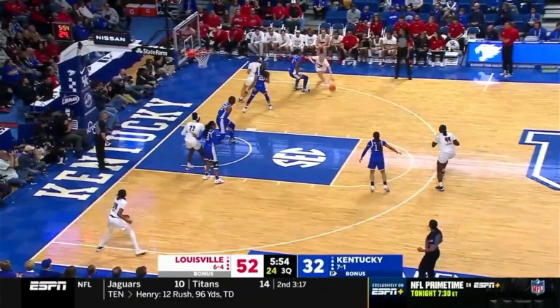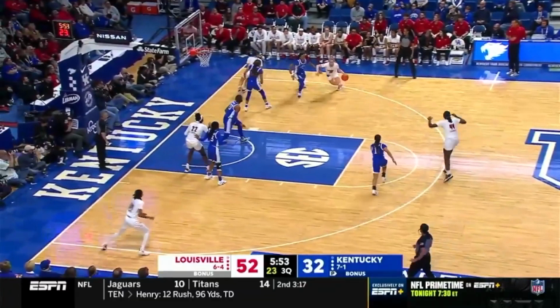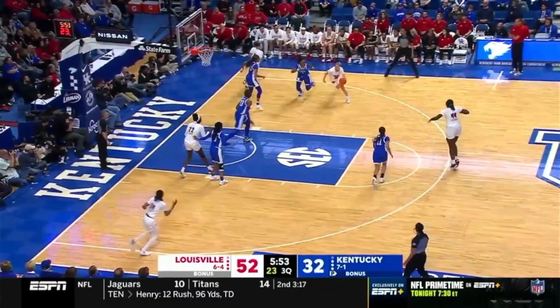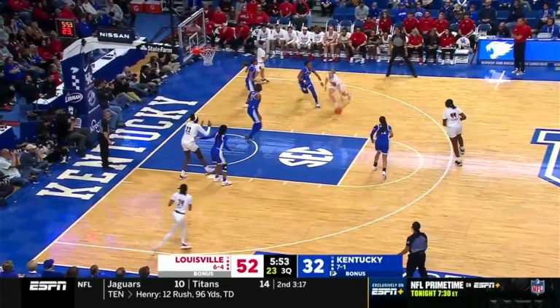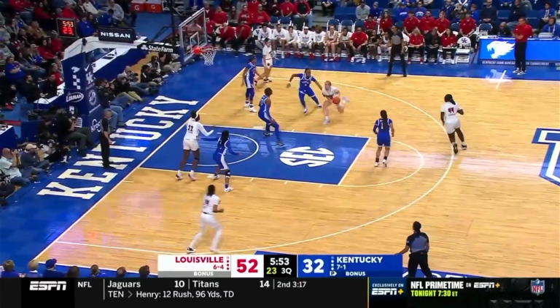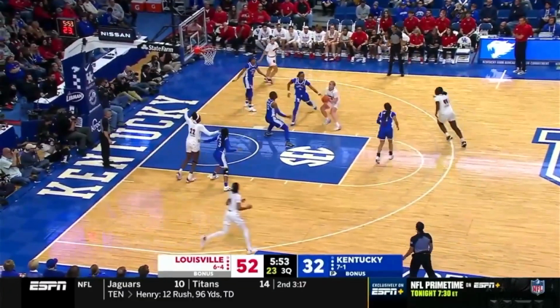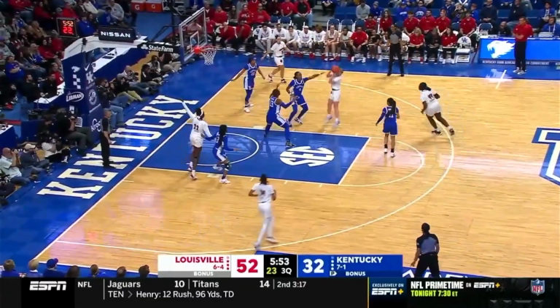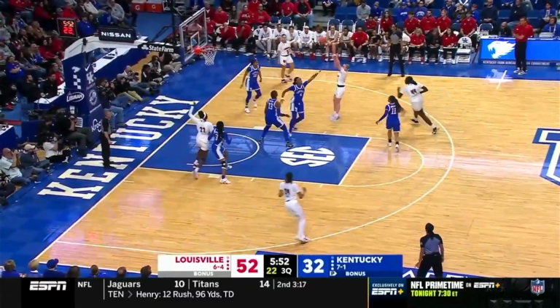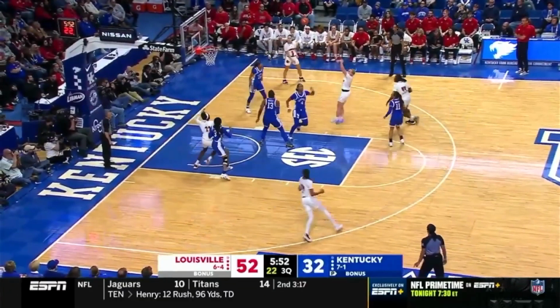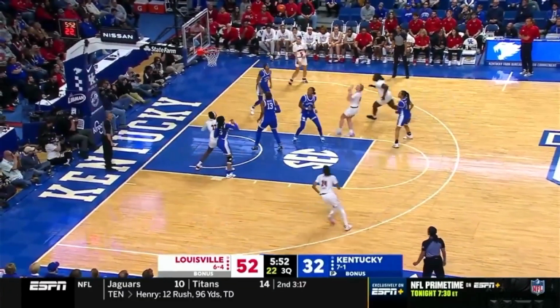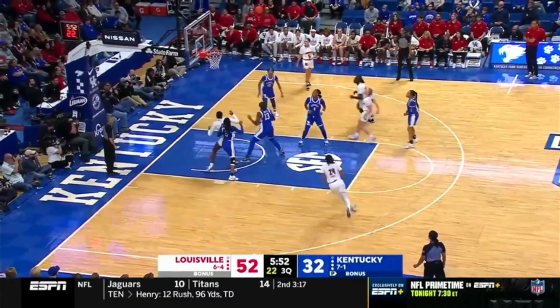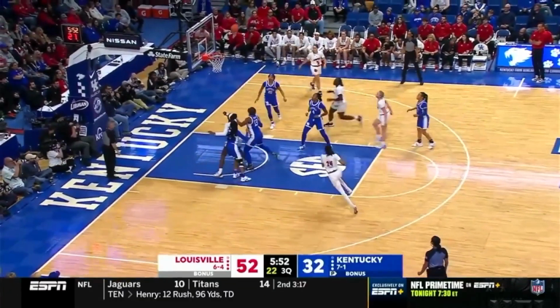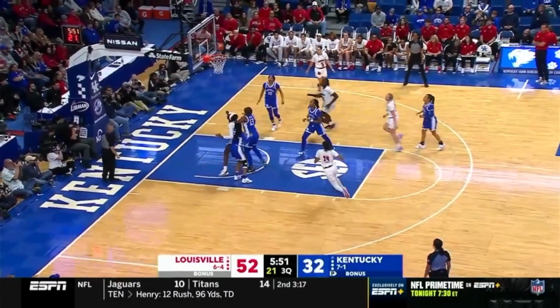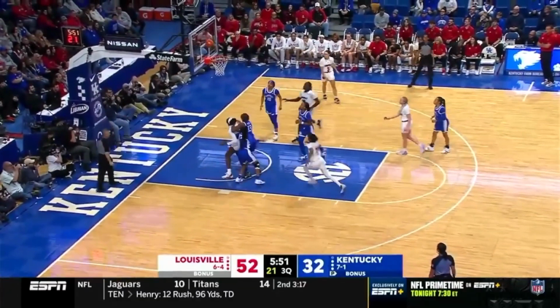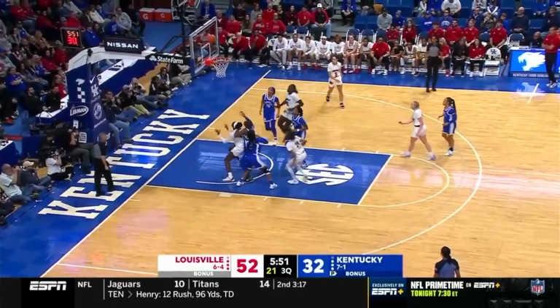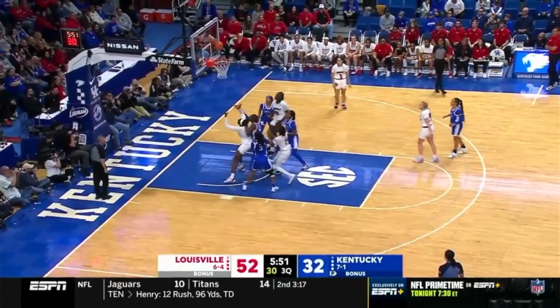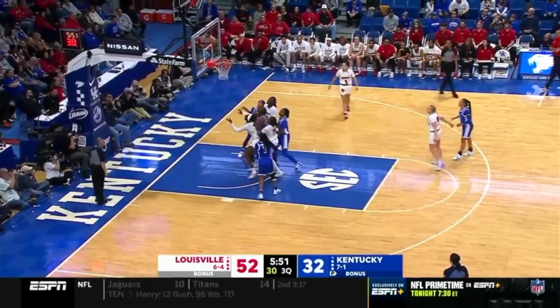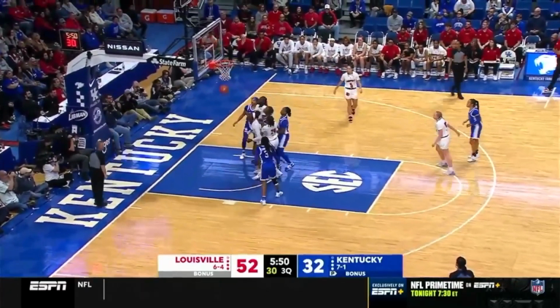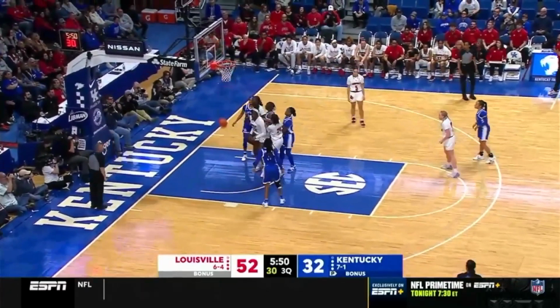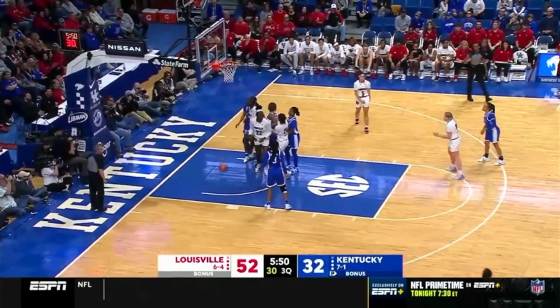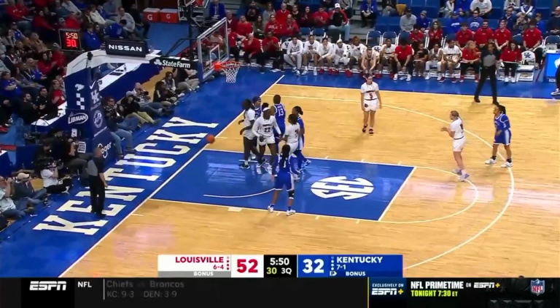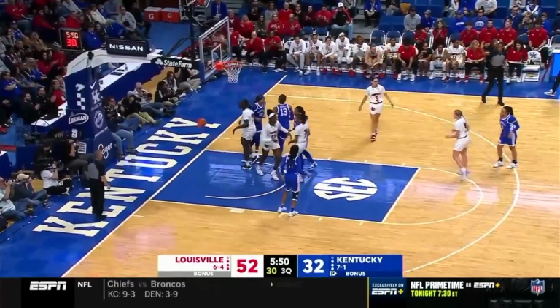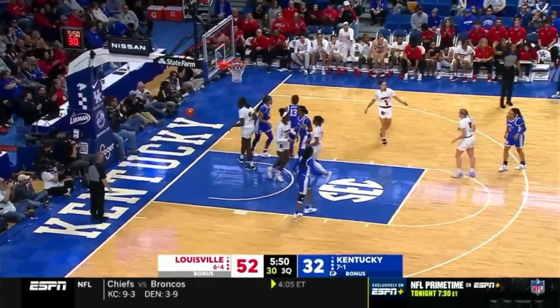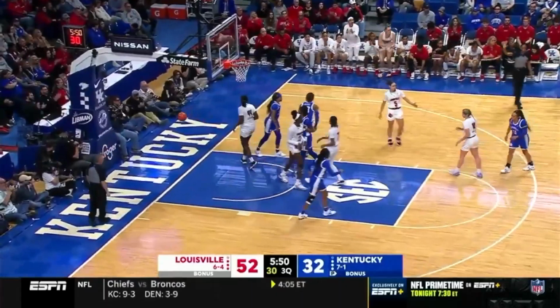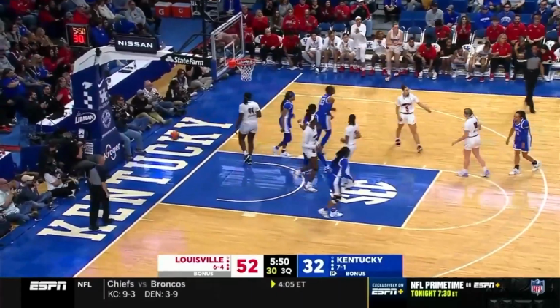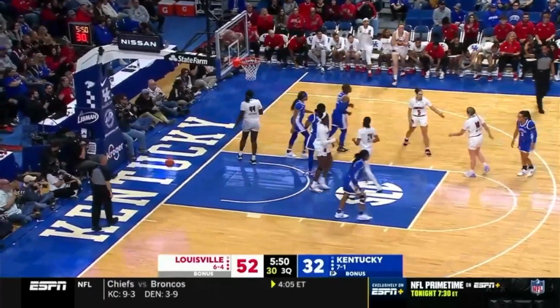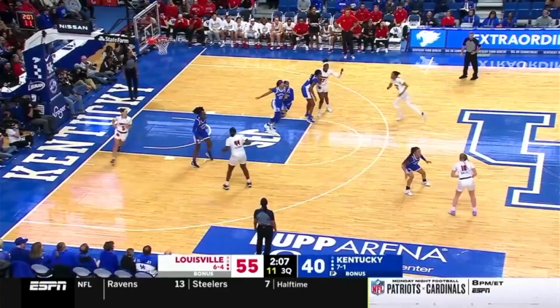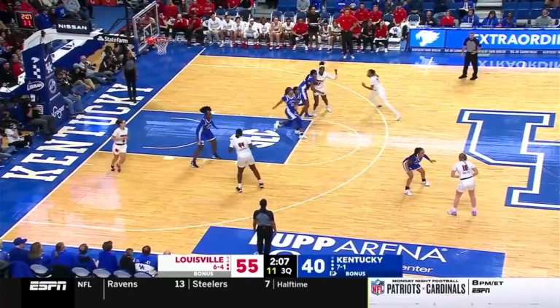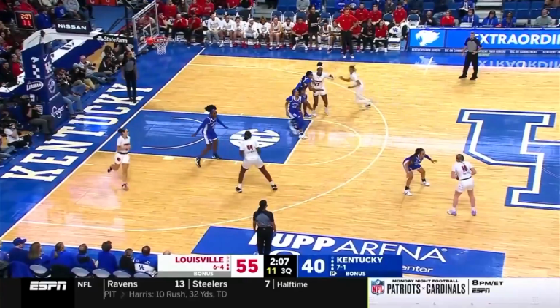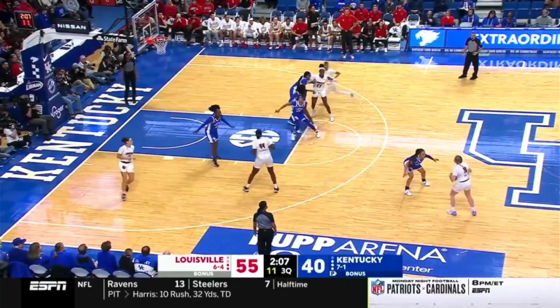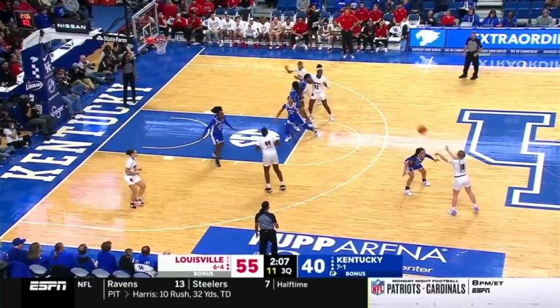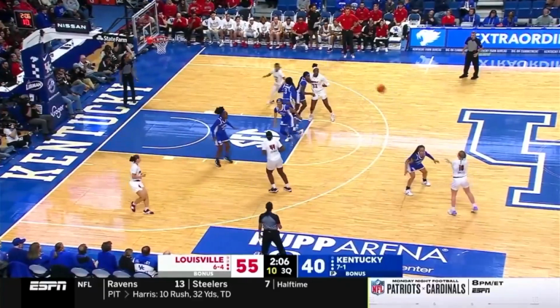52-32. Van Lith with a jumper, and yes, nice touch. In the half court.